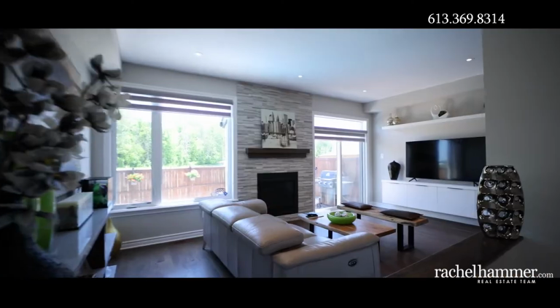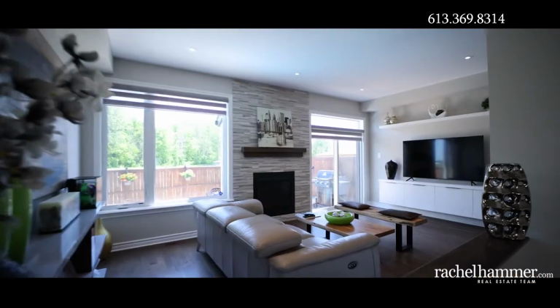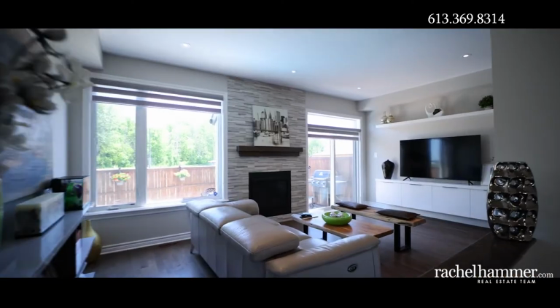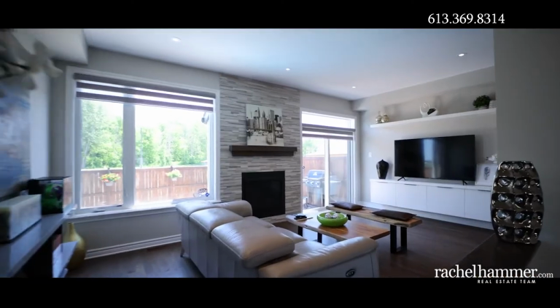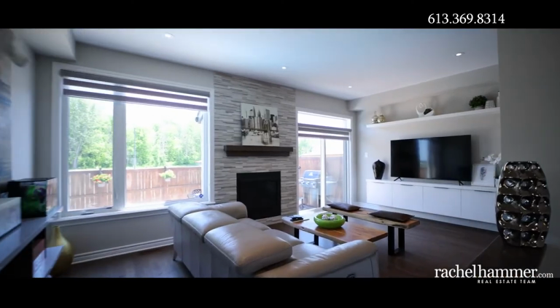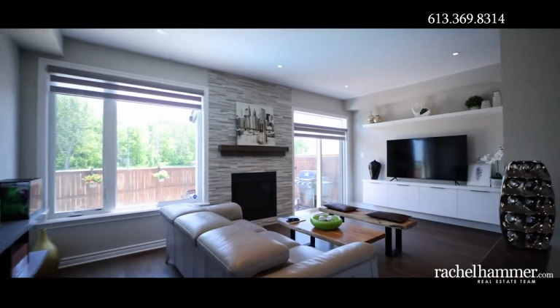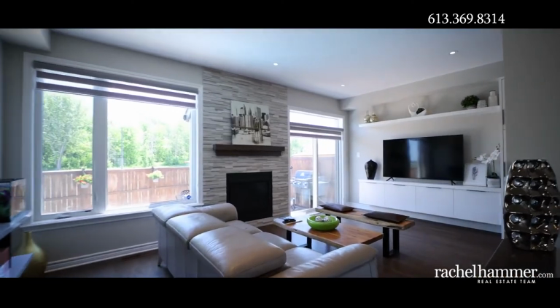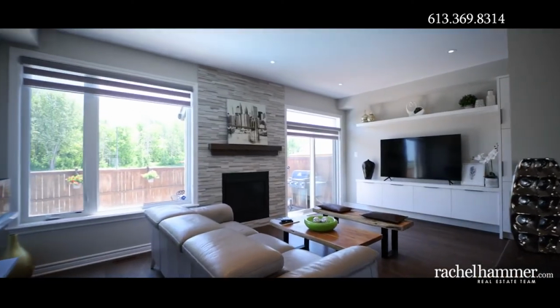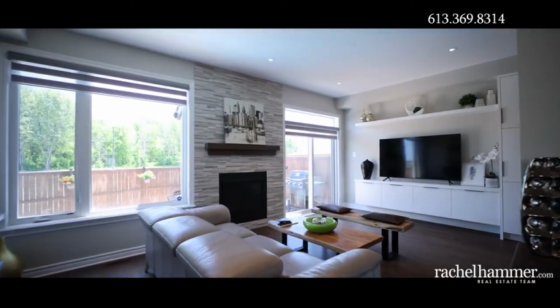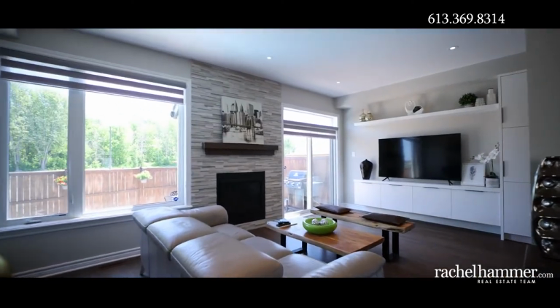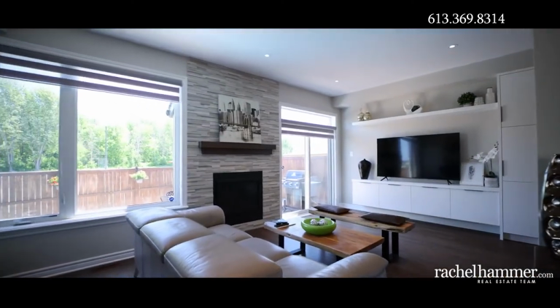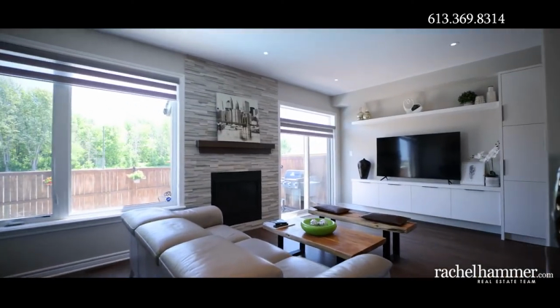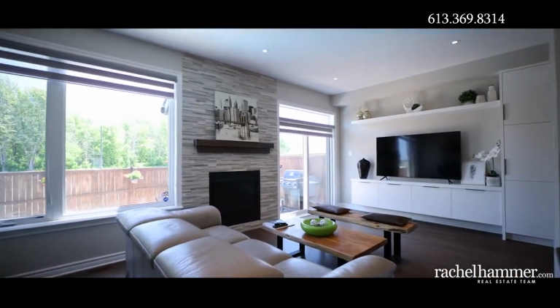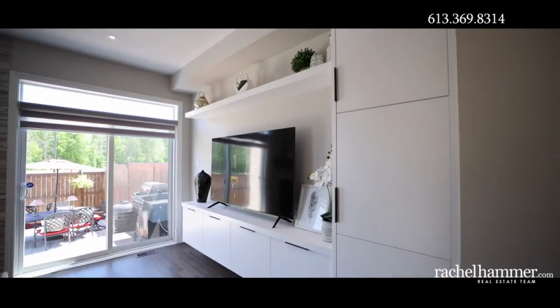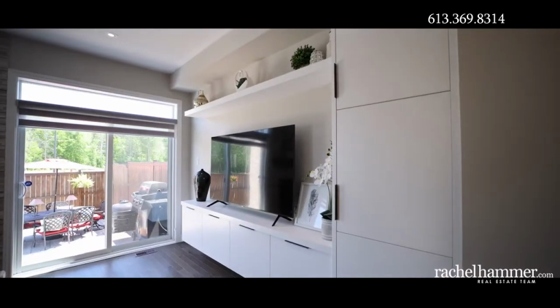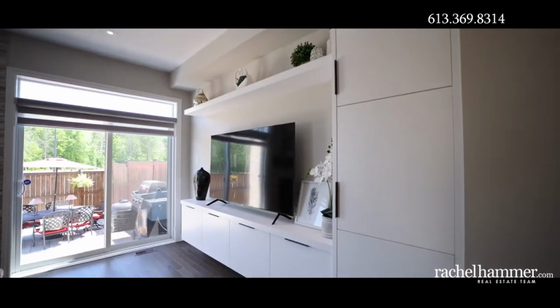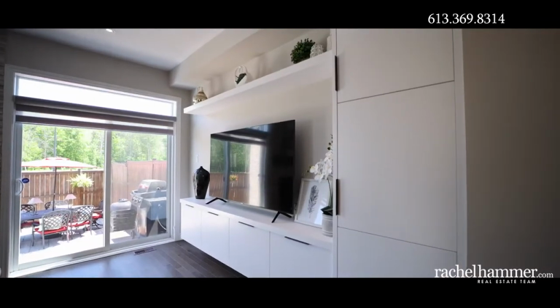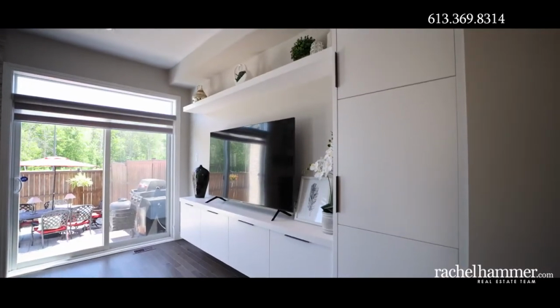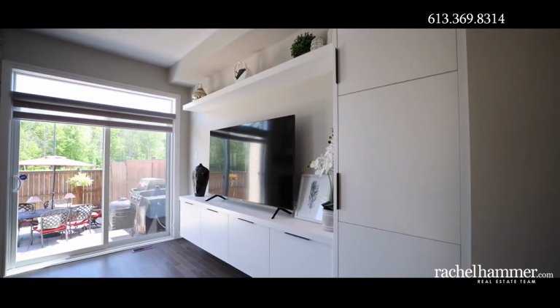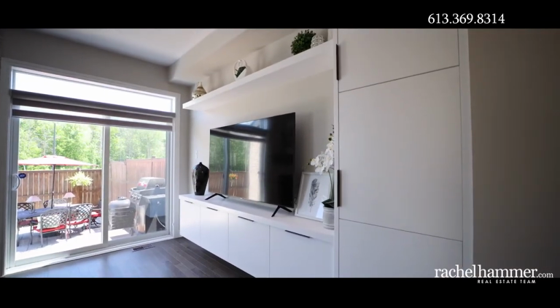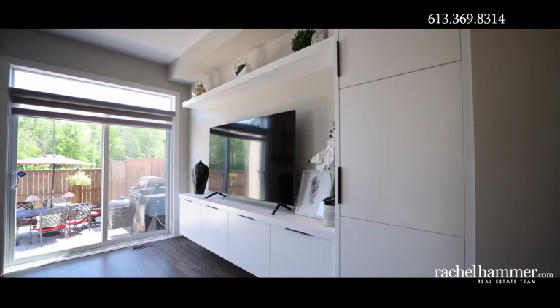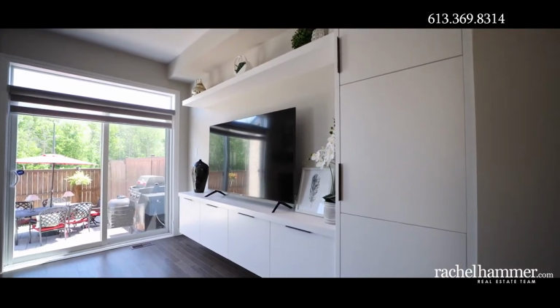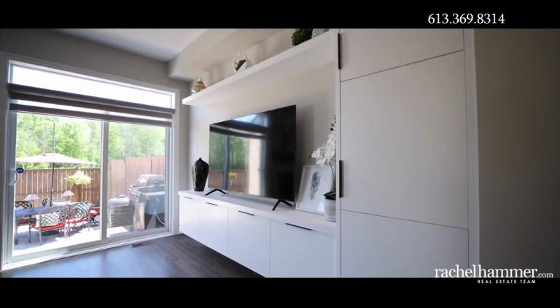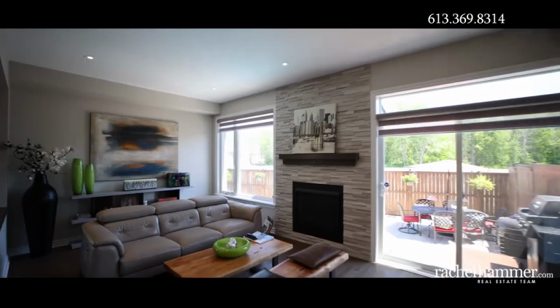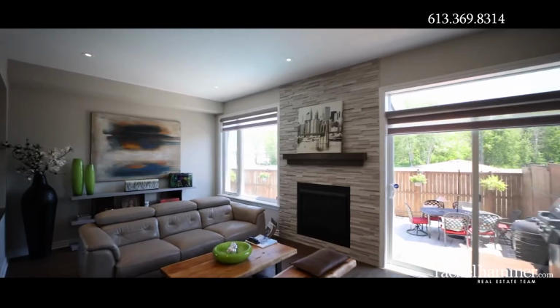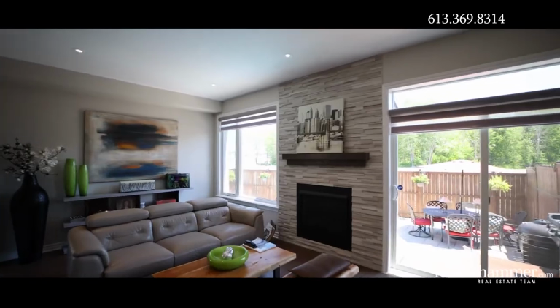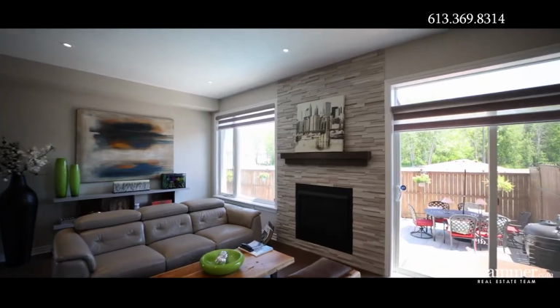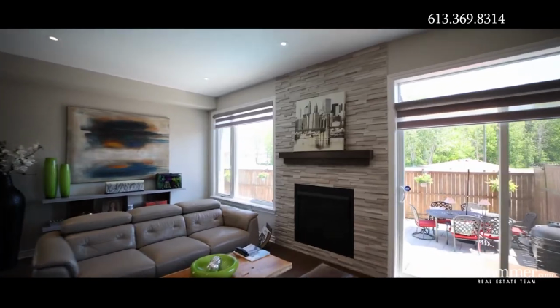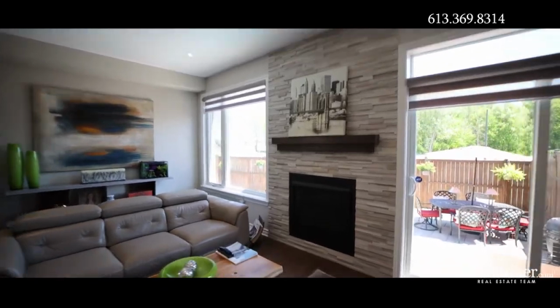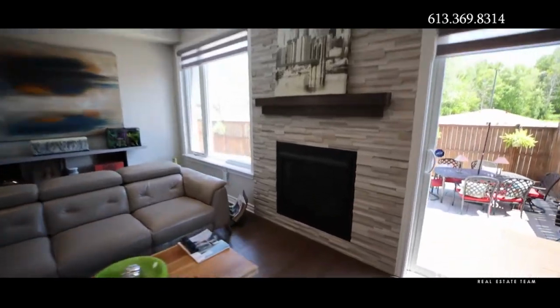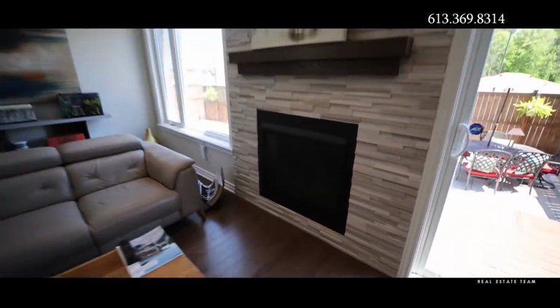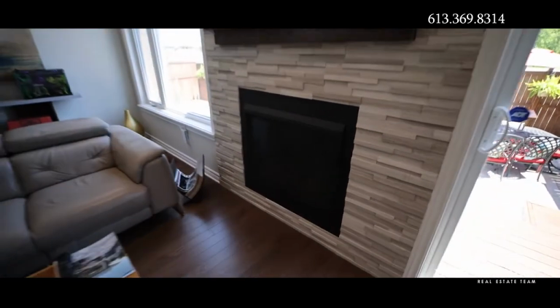Relax in the living room with a cozy gas fireplace with floor-to-ceiling stone surround. The custom built-ins offer additional storage and the perfect spot for a TV.